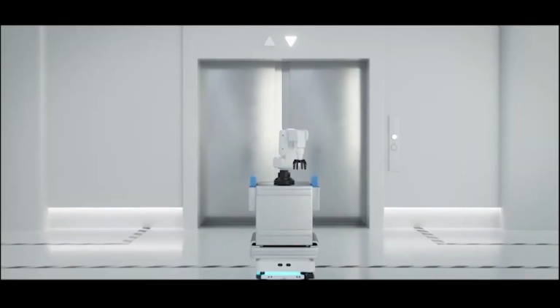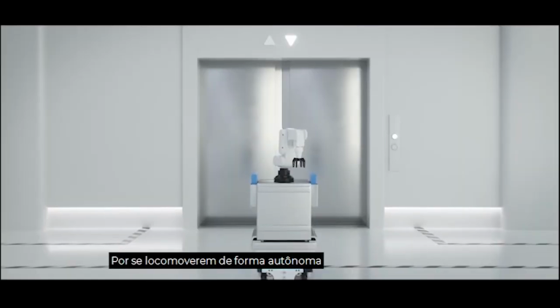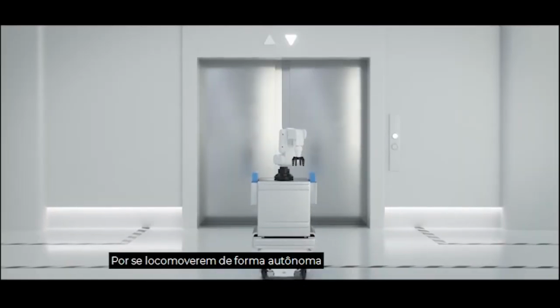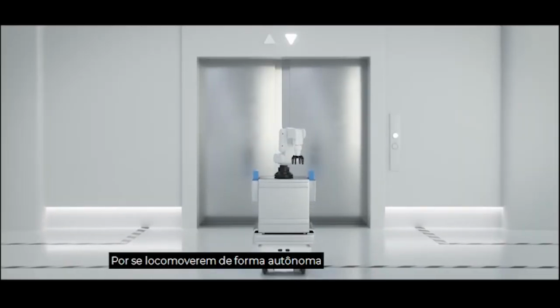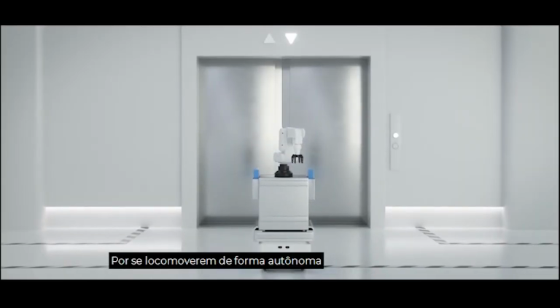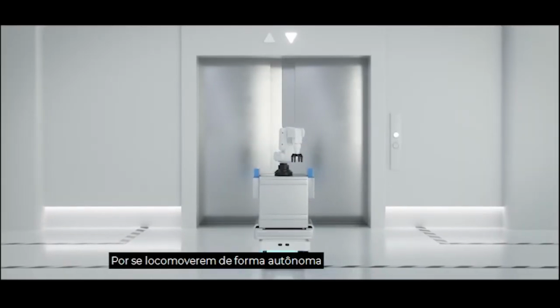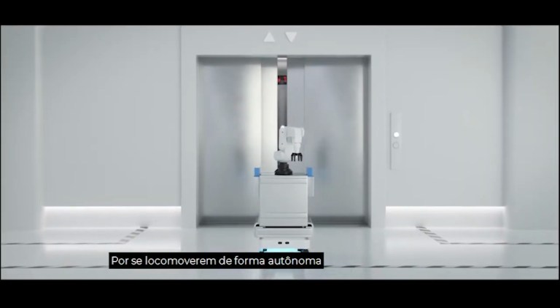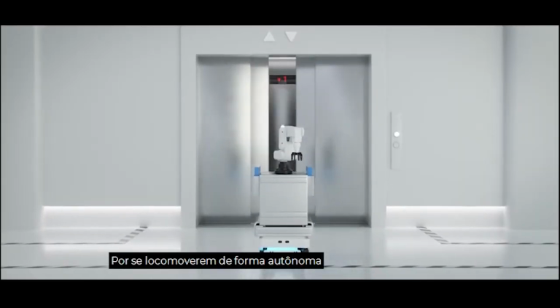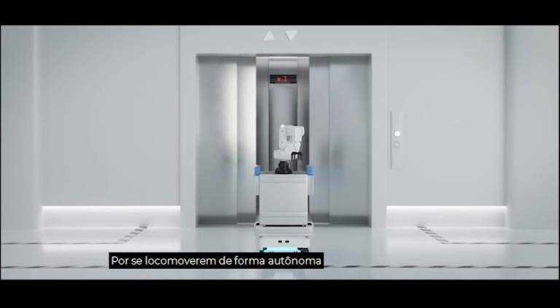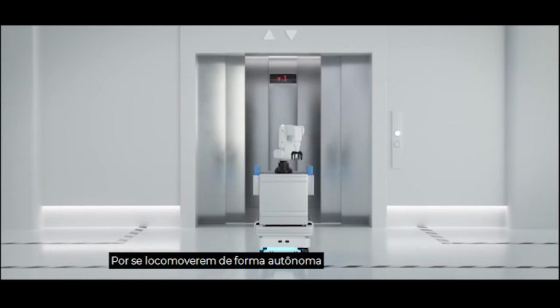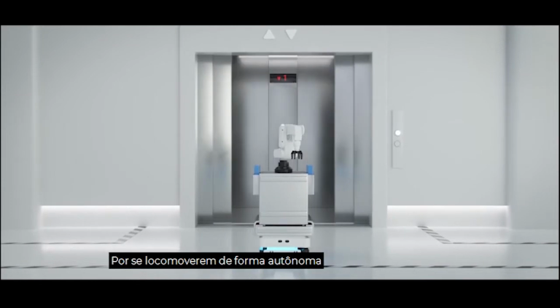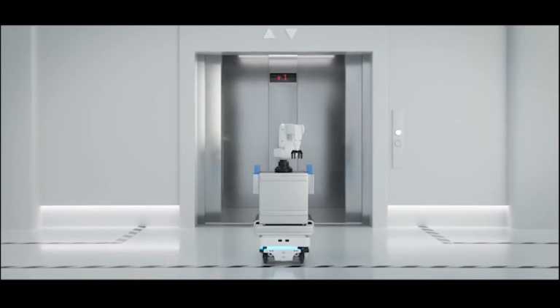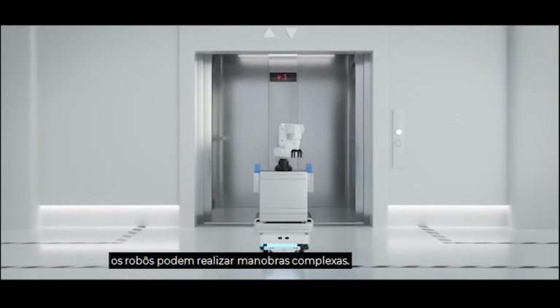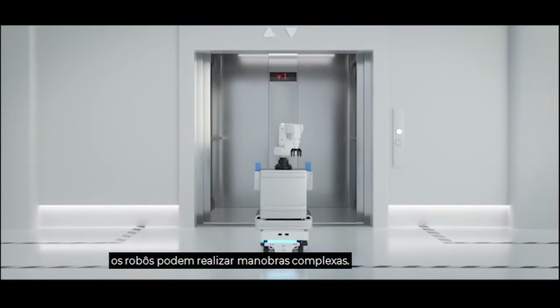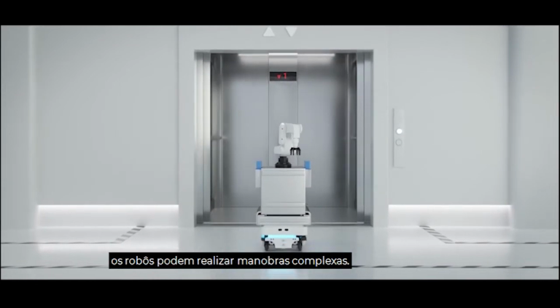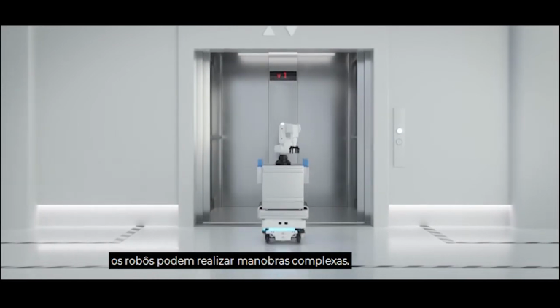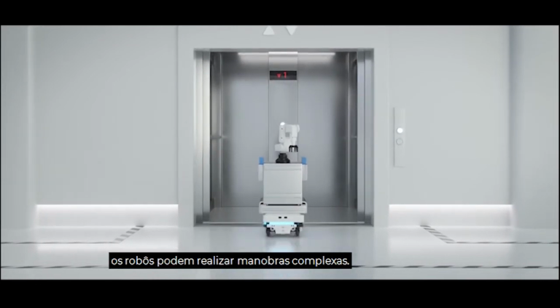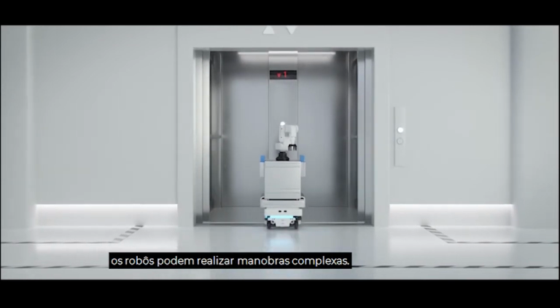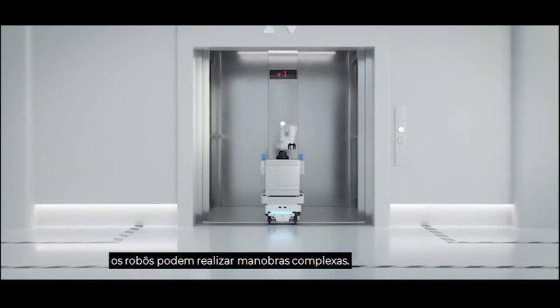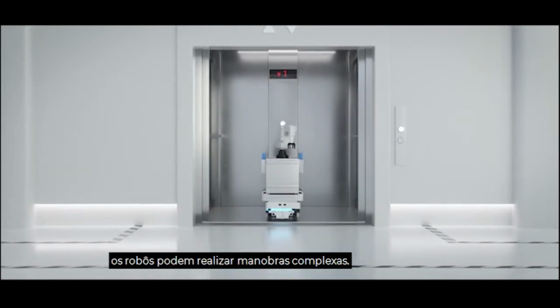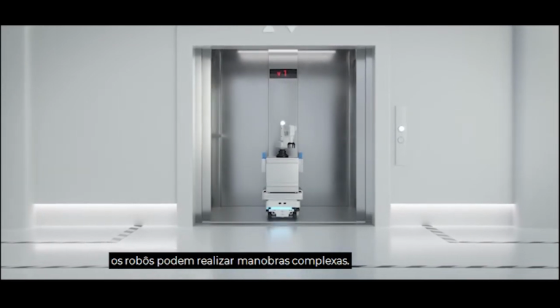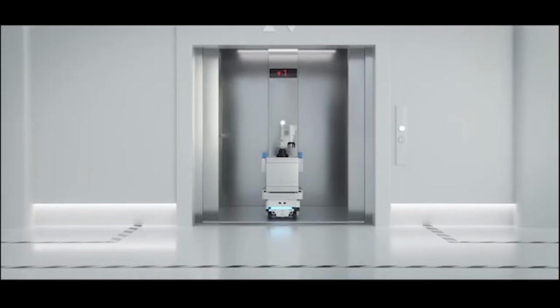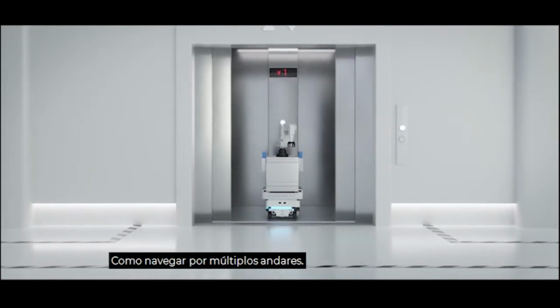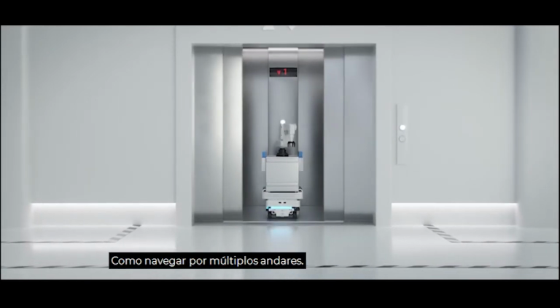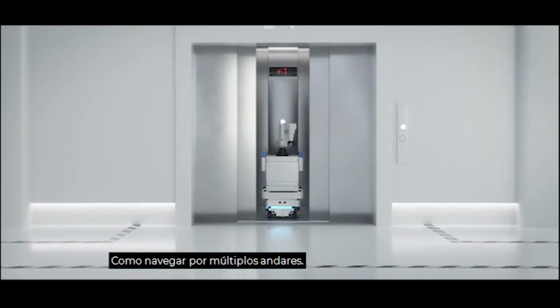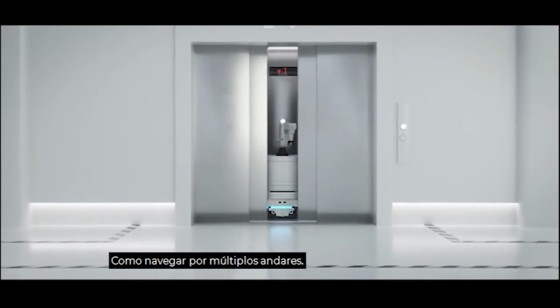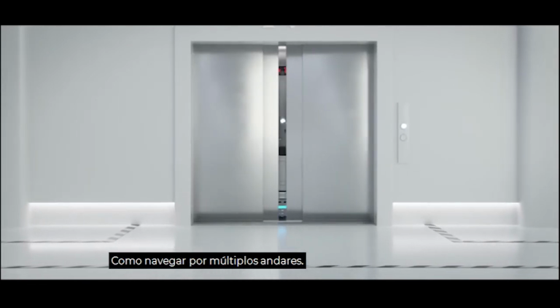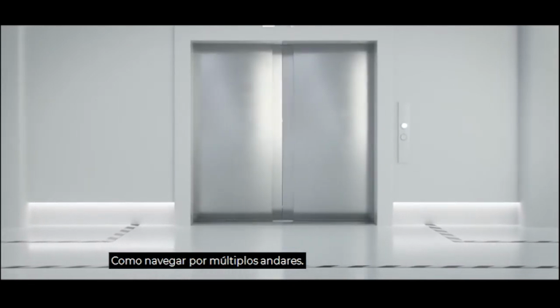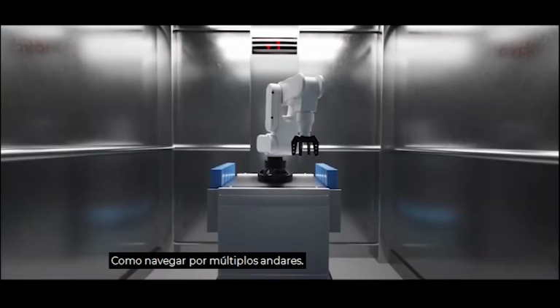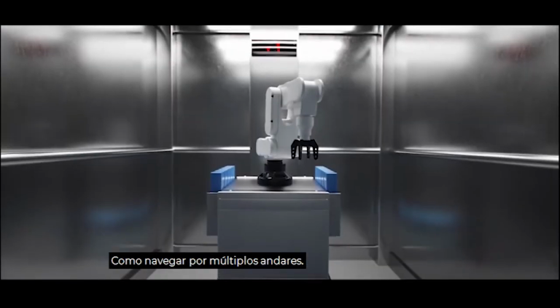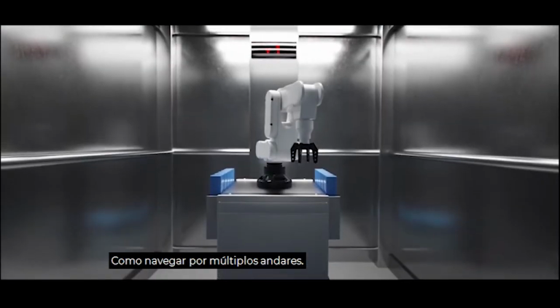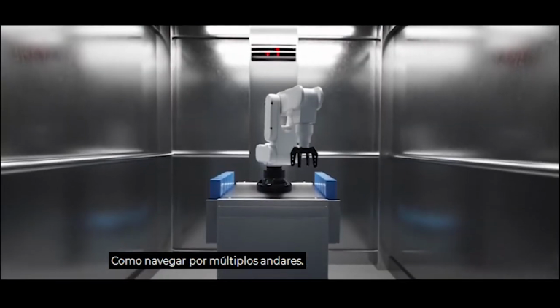Because the robots drive autonomously, they can perform complex maneuvers, such as navigating across multiple floors.